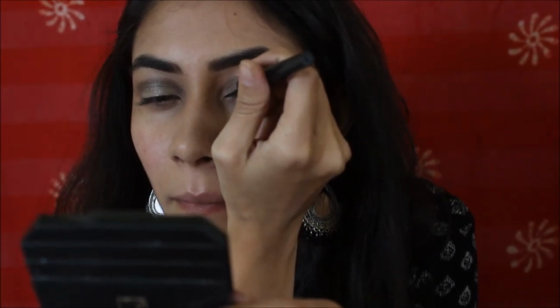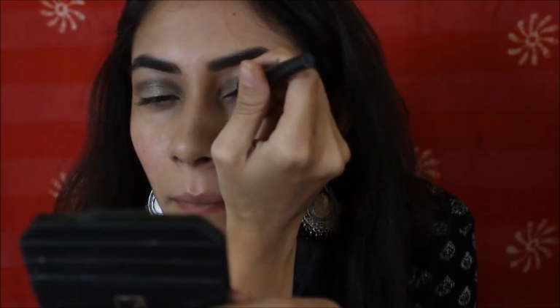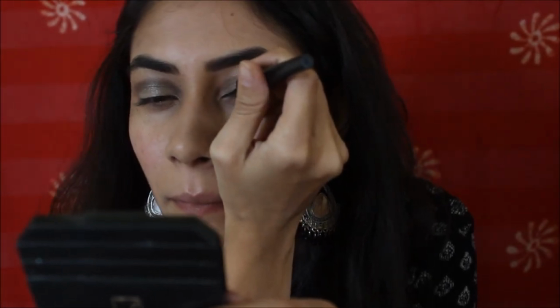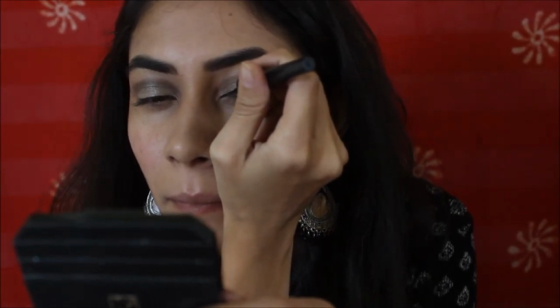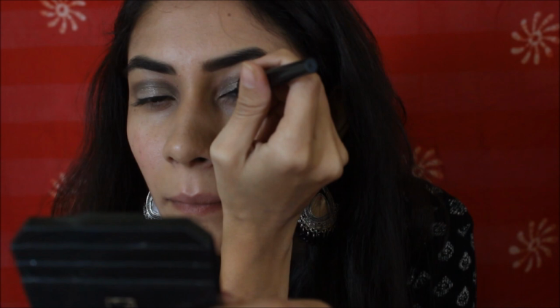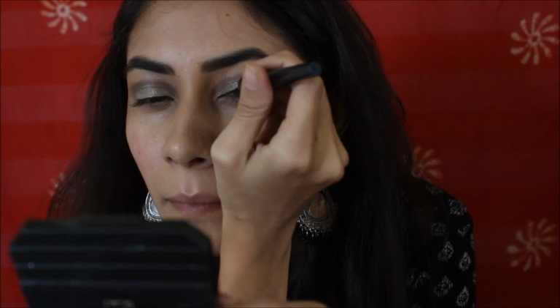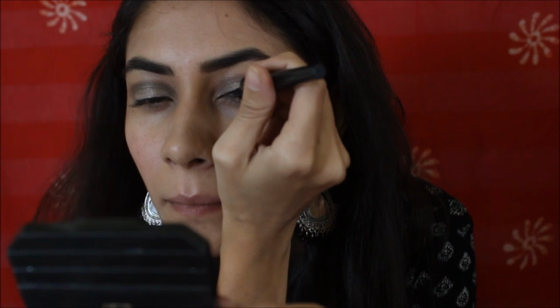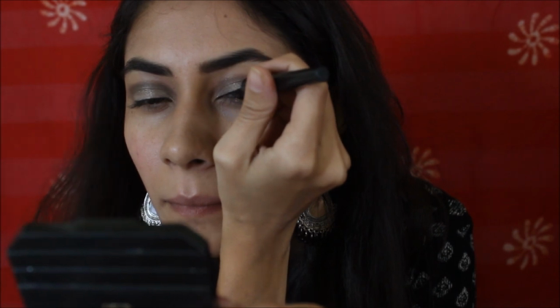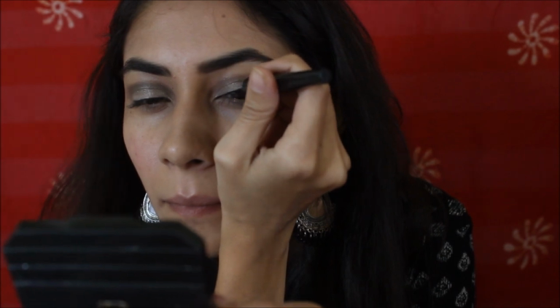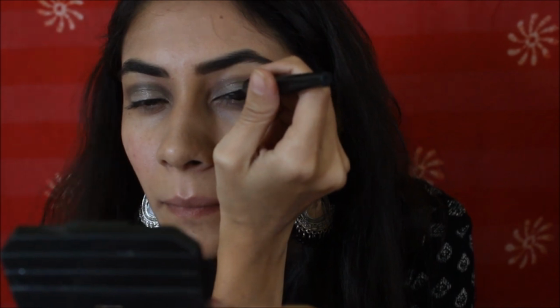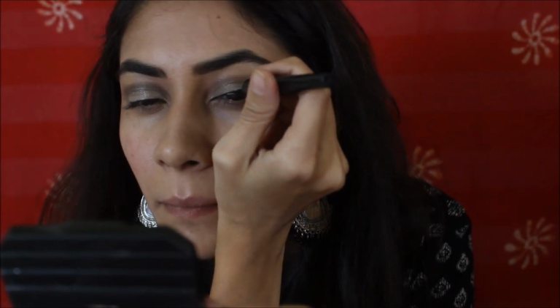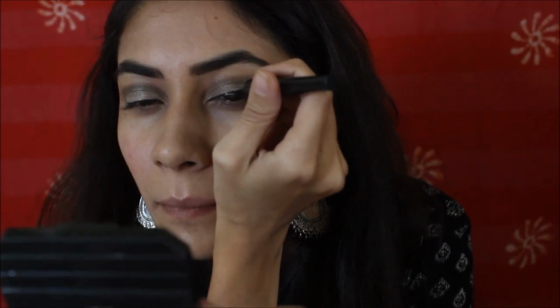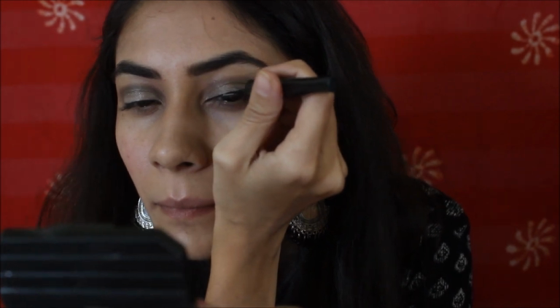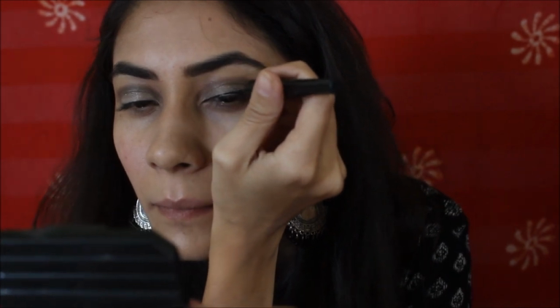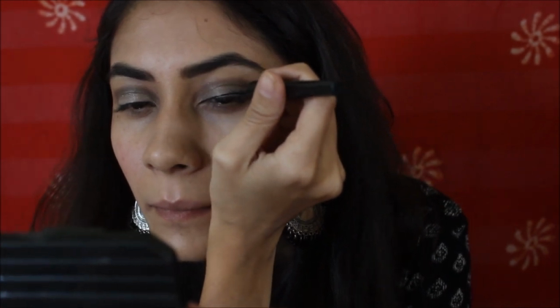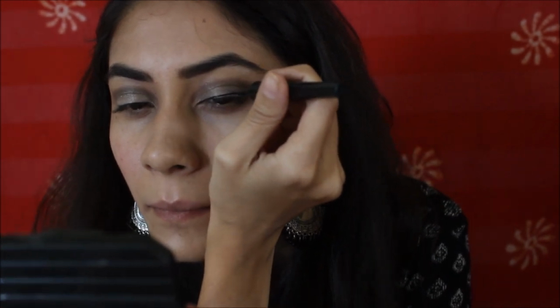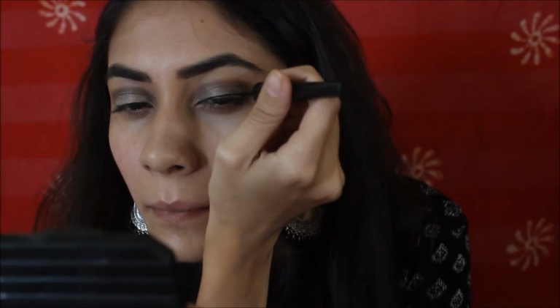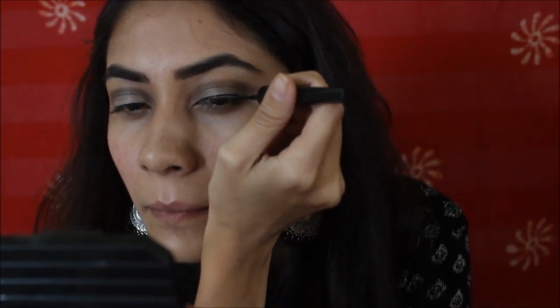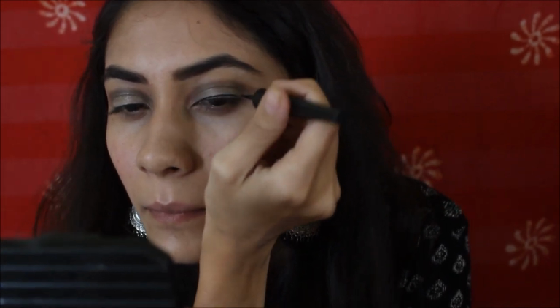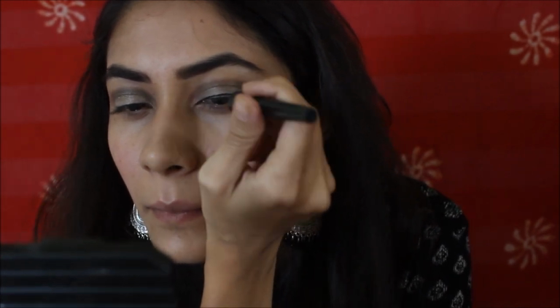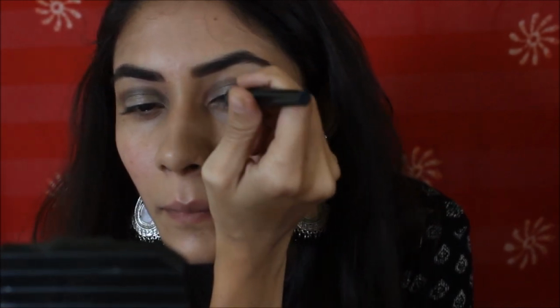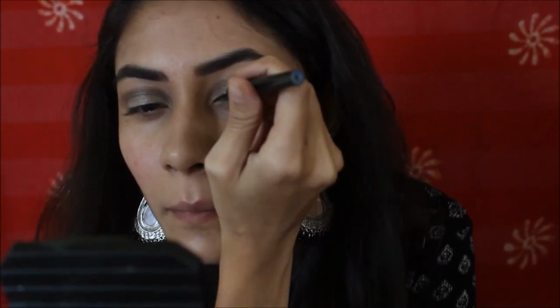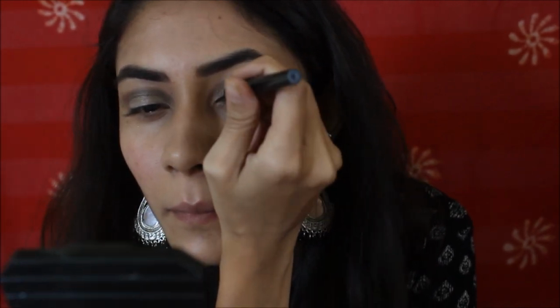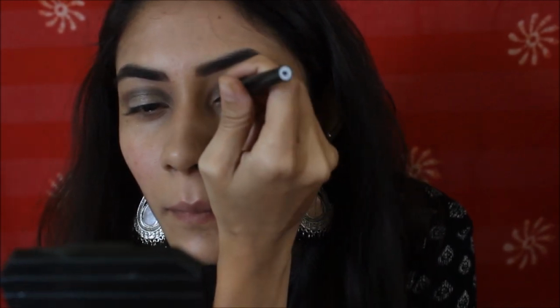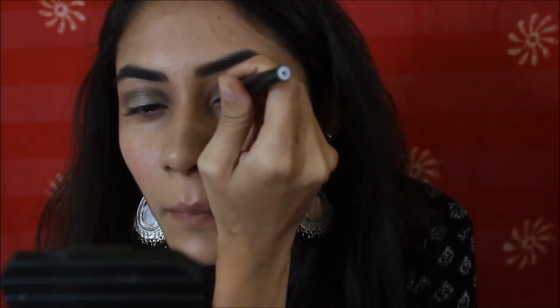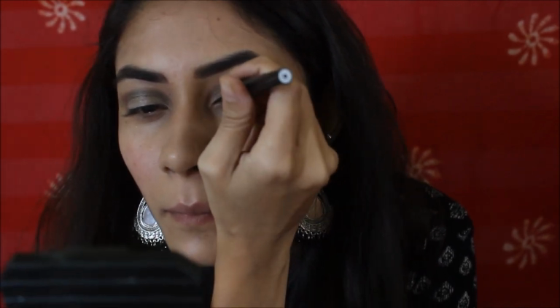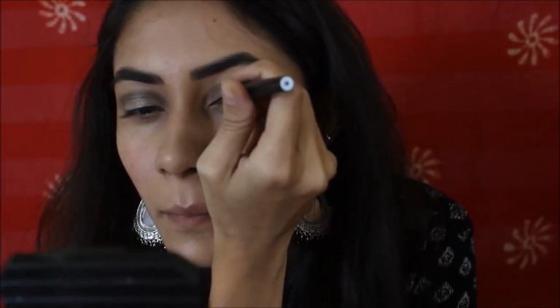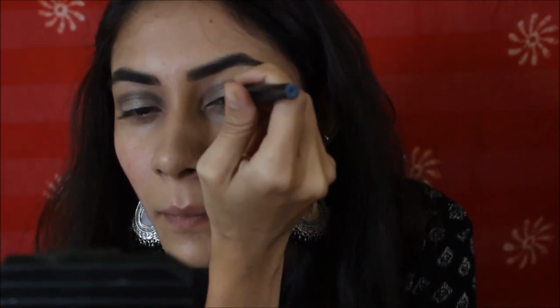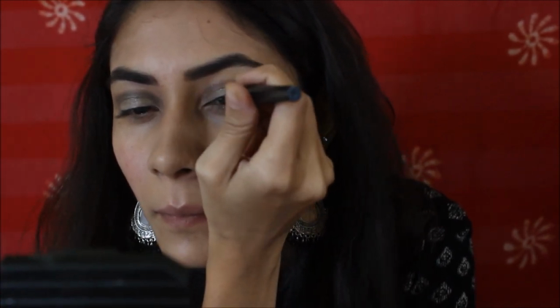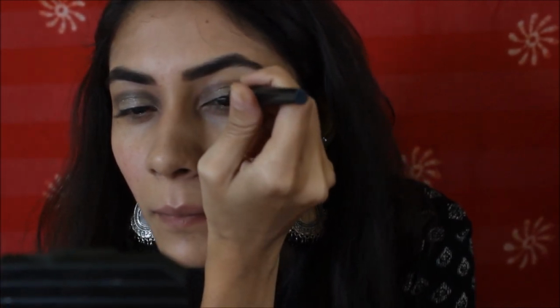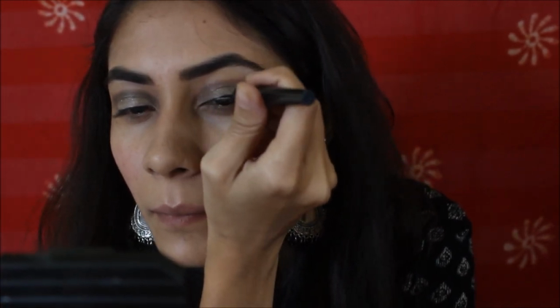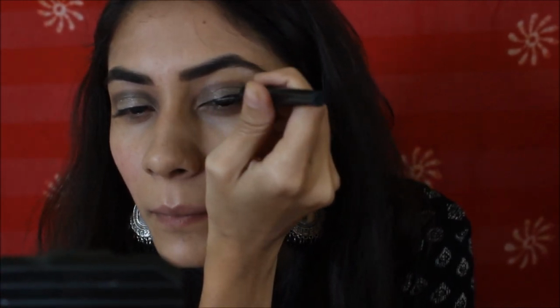Now I'll be applying eyeliner — that's my favourite part, because that's the only thing I know how to do.